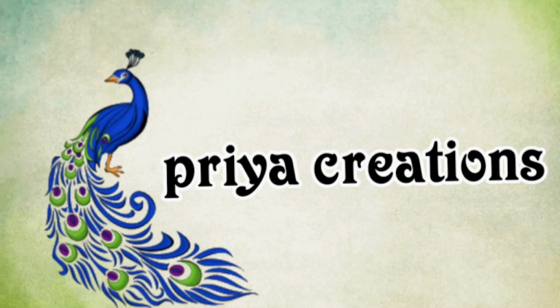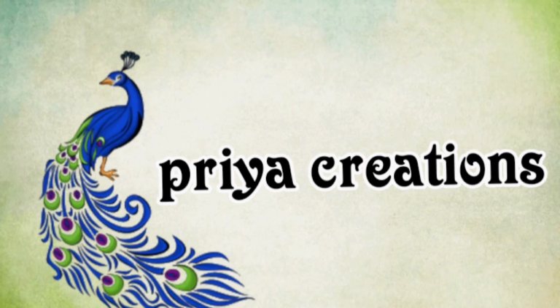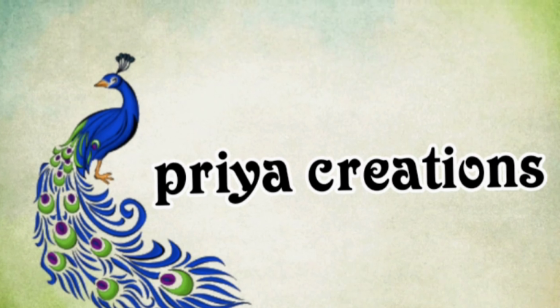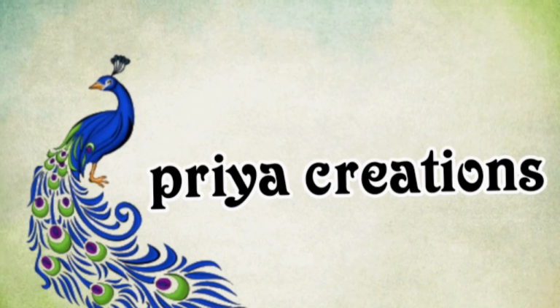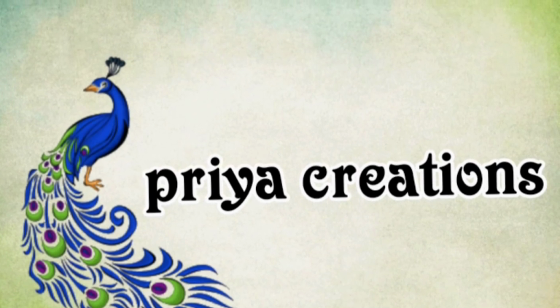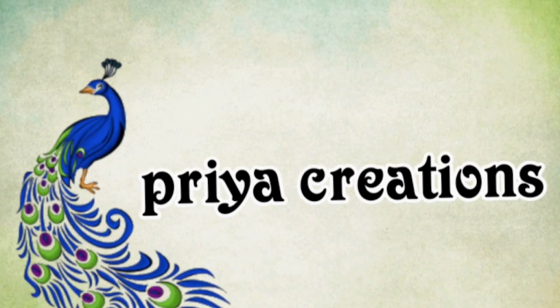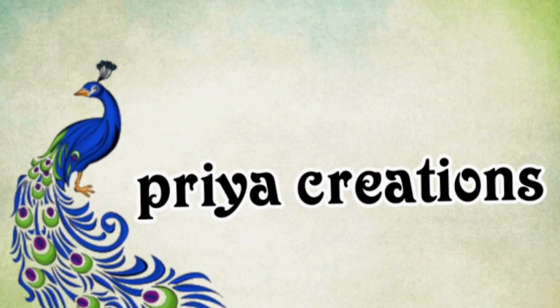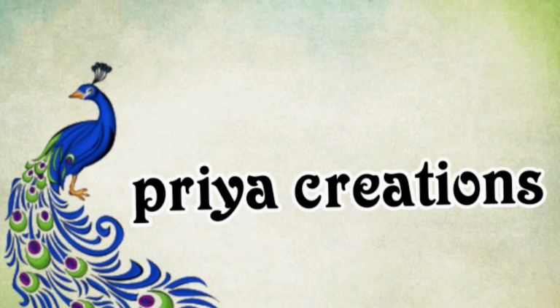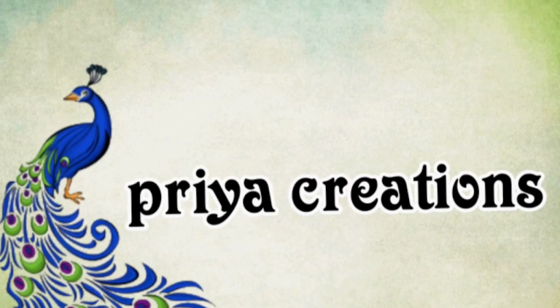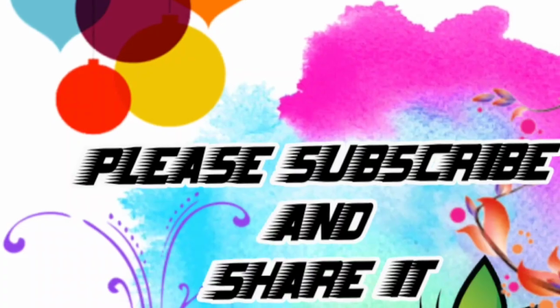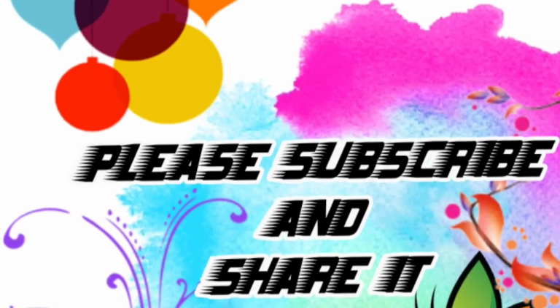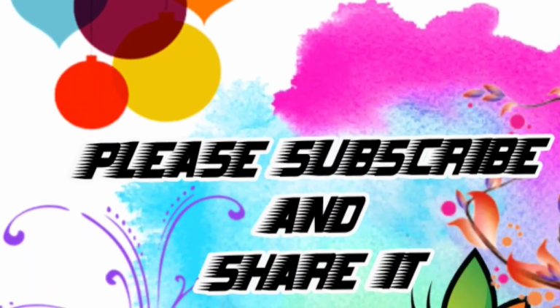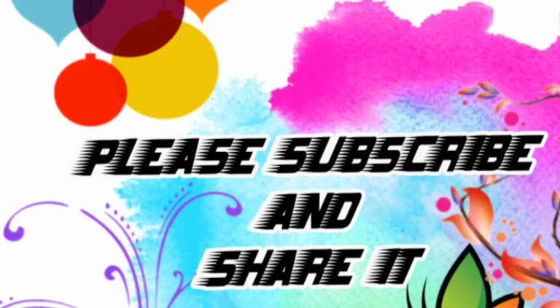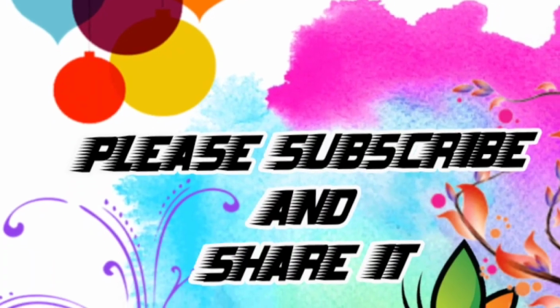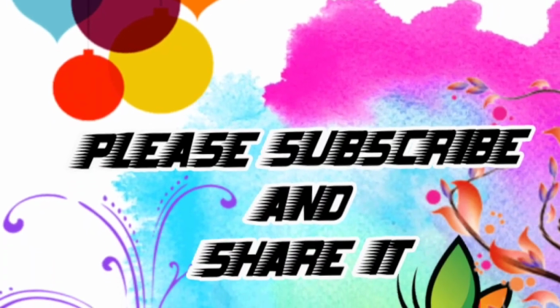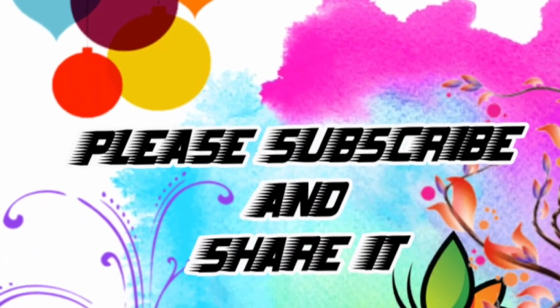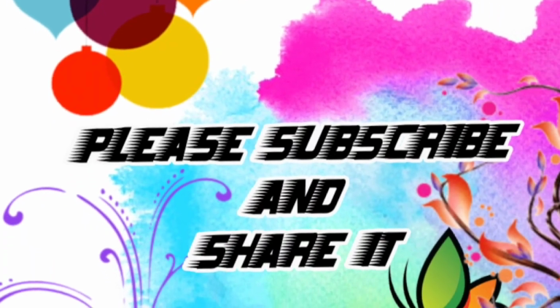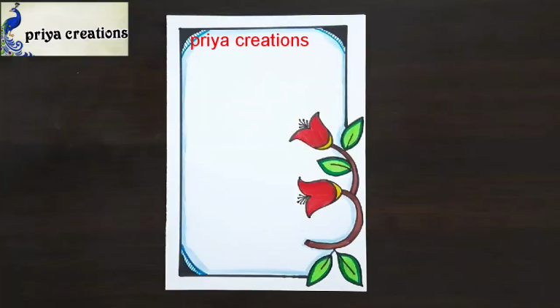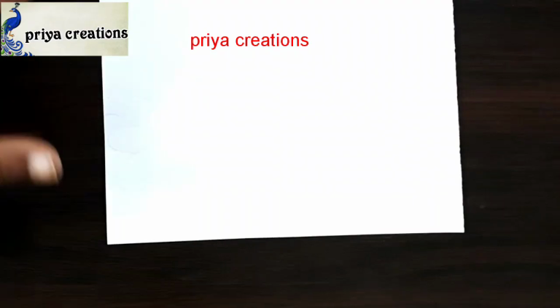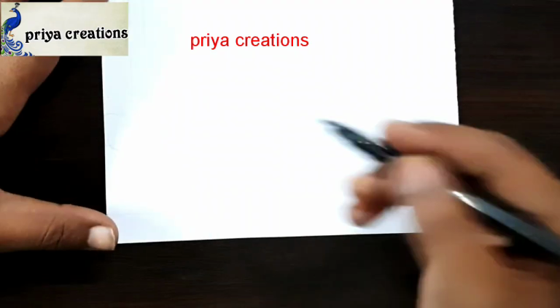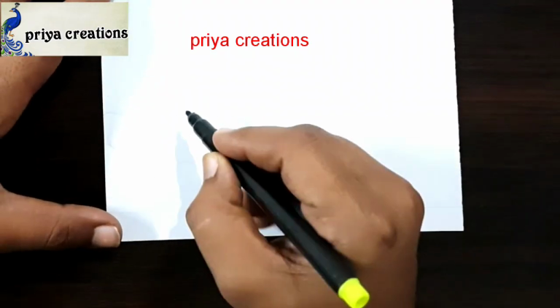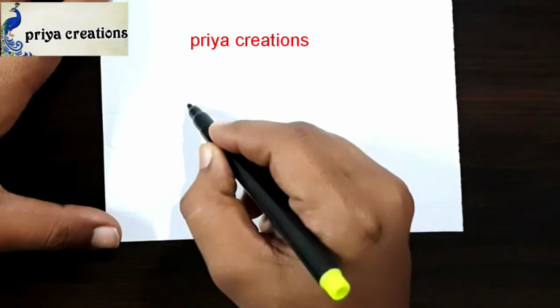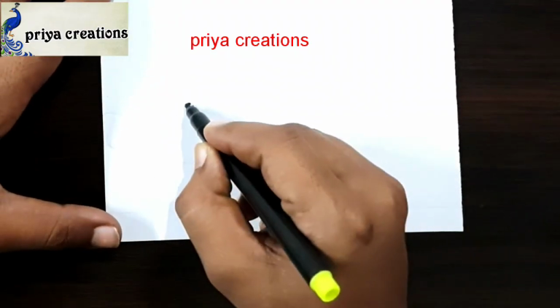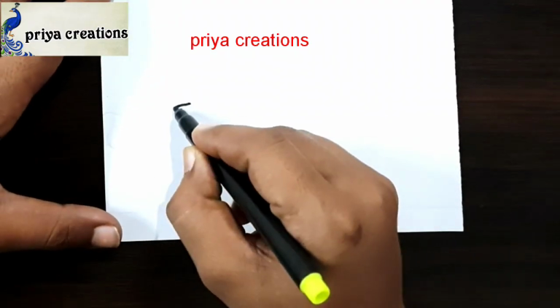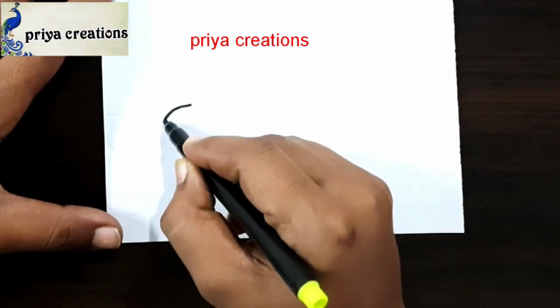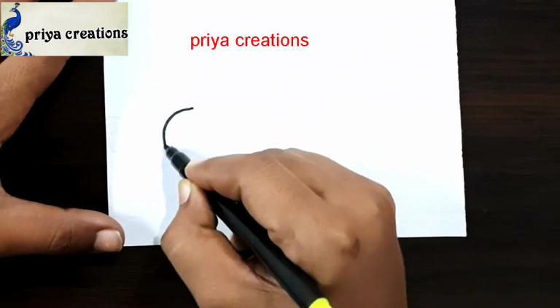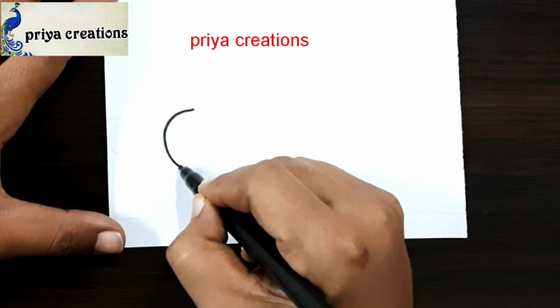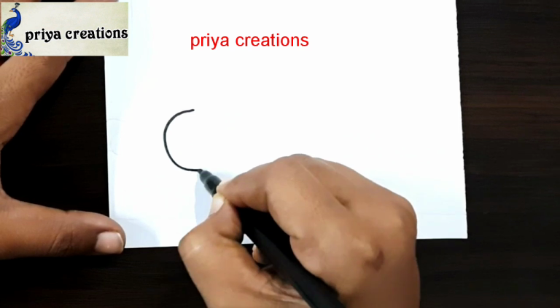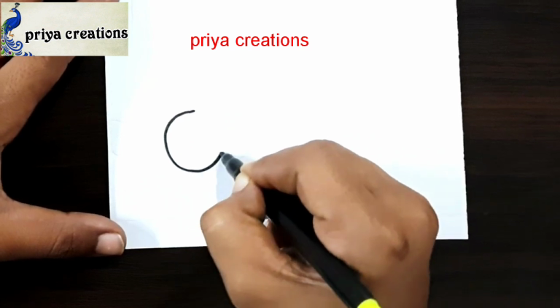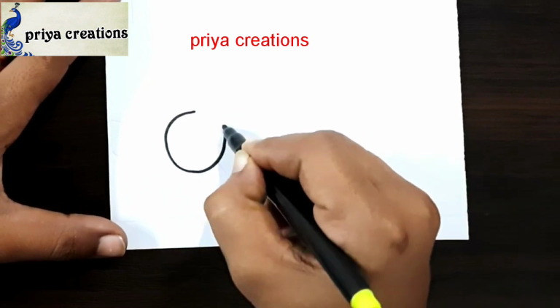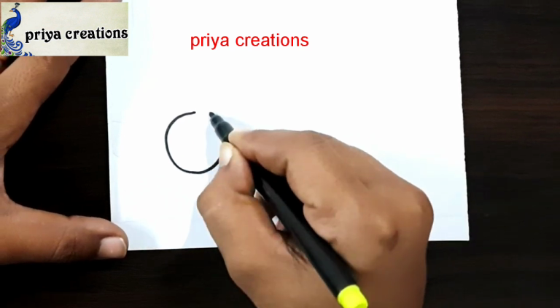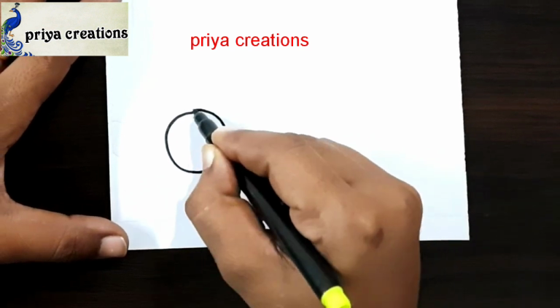Welcome to Play Our Creations. Don't forget to like and subscribe, and let me know which you'd like me to draw next.